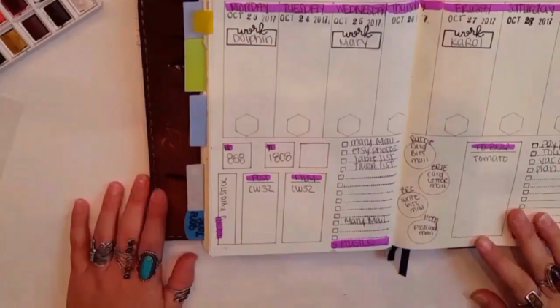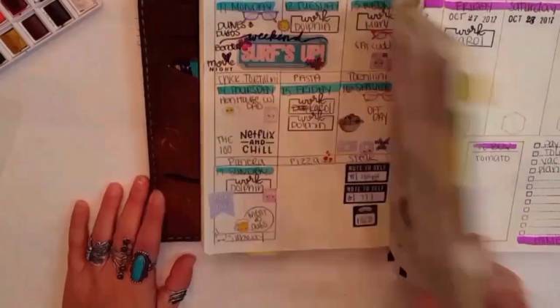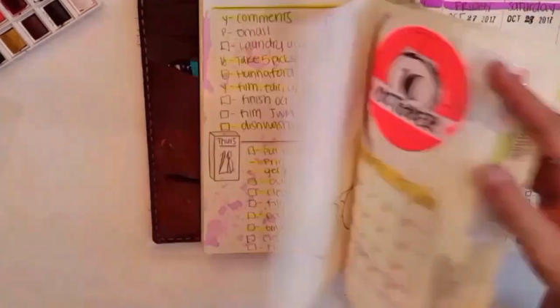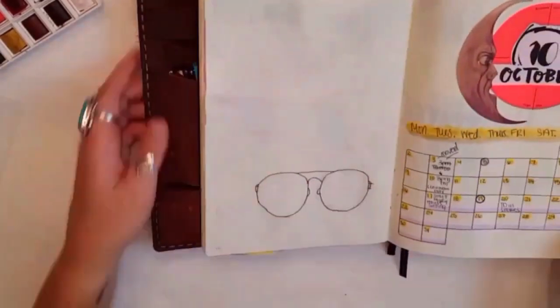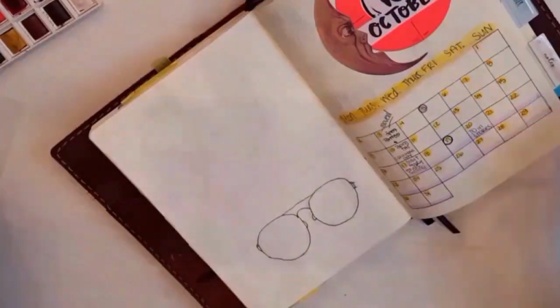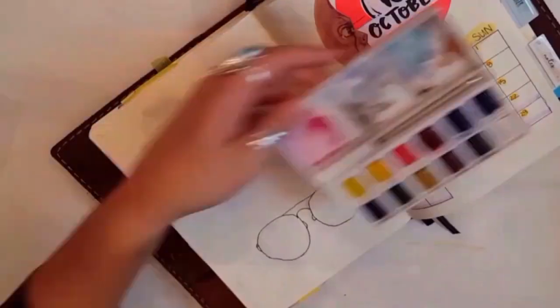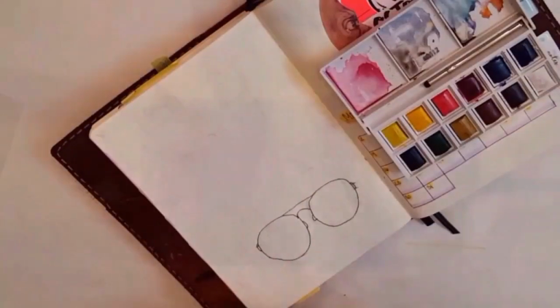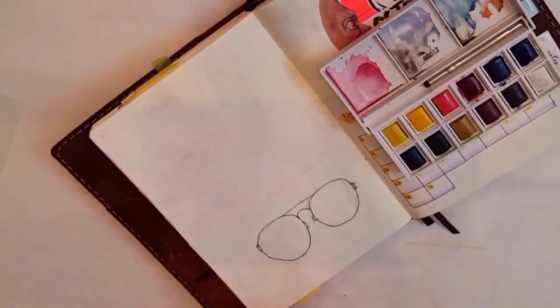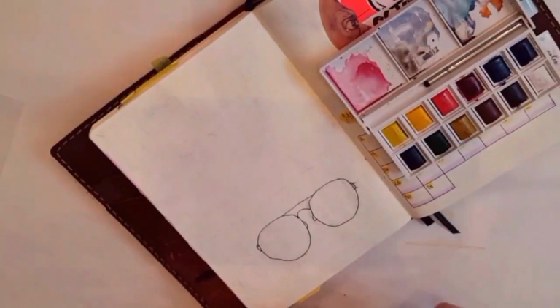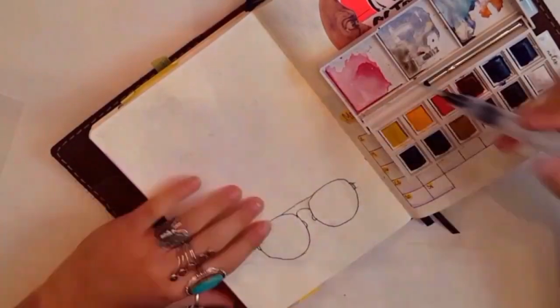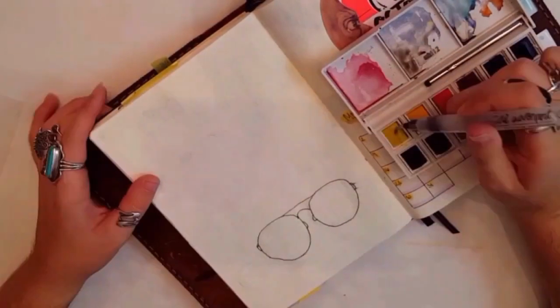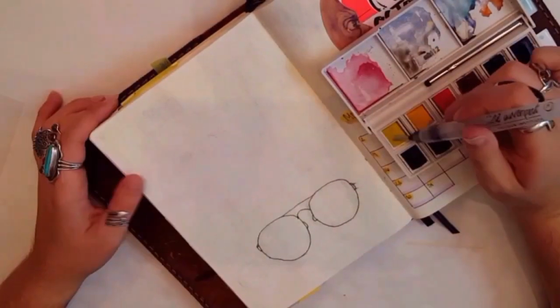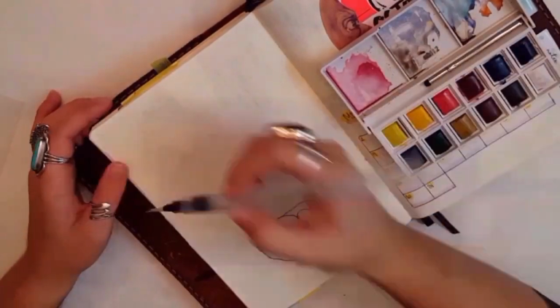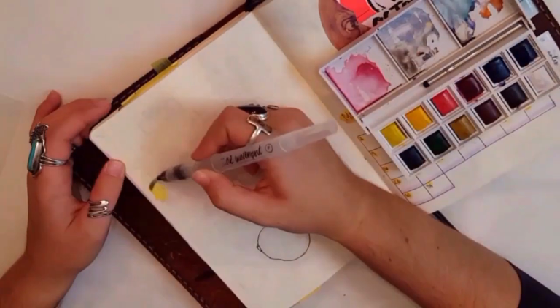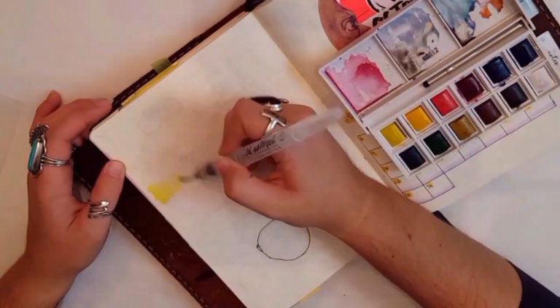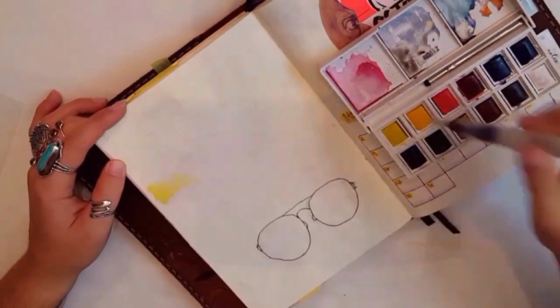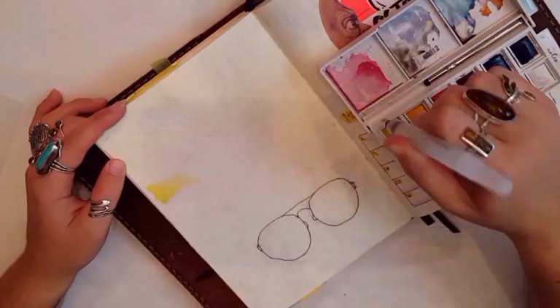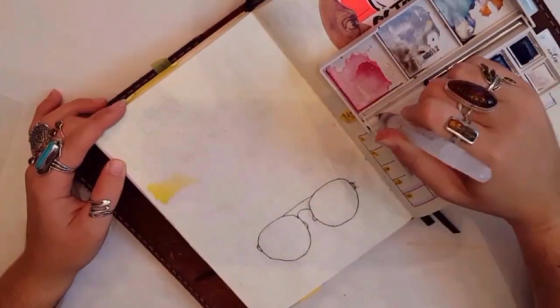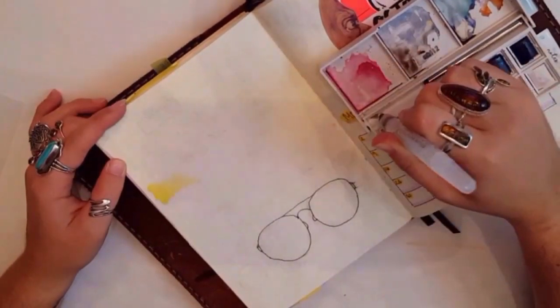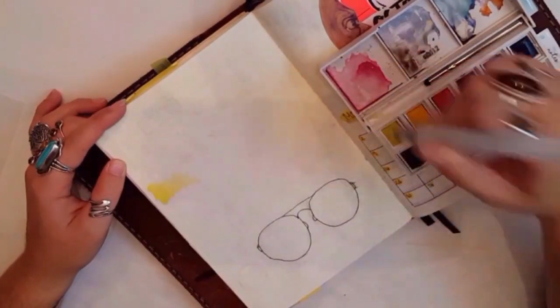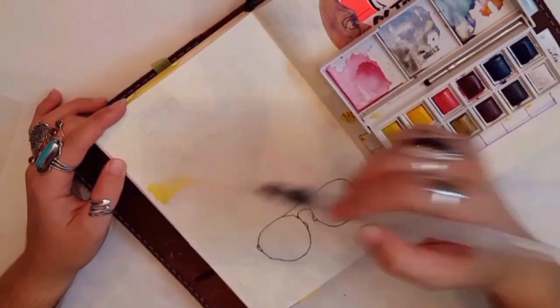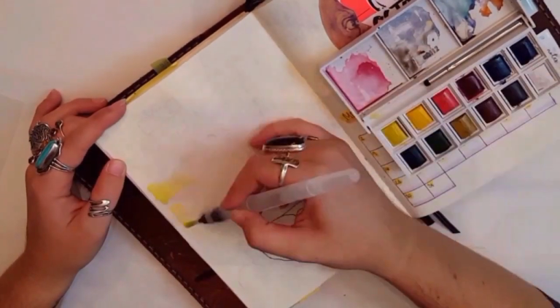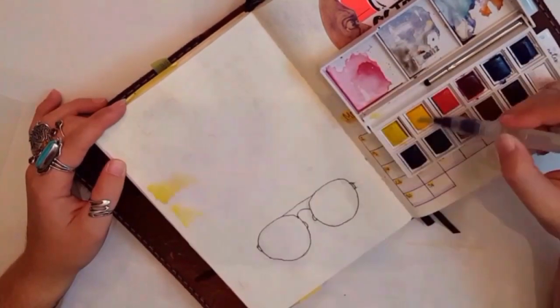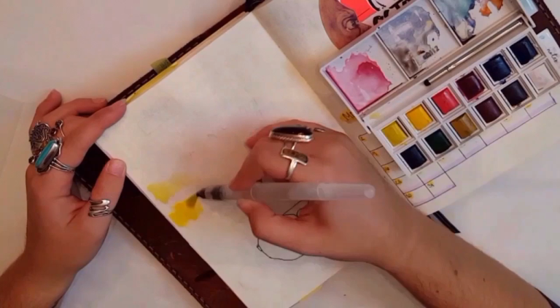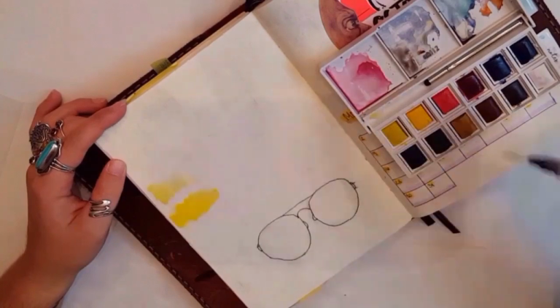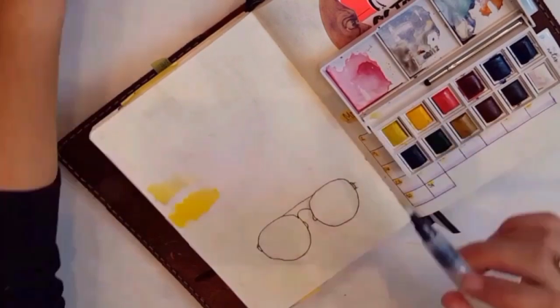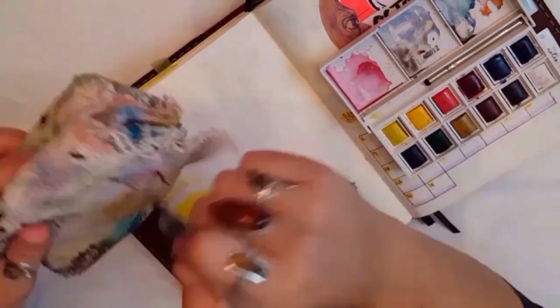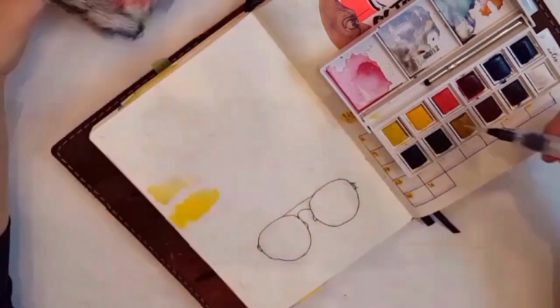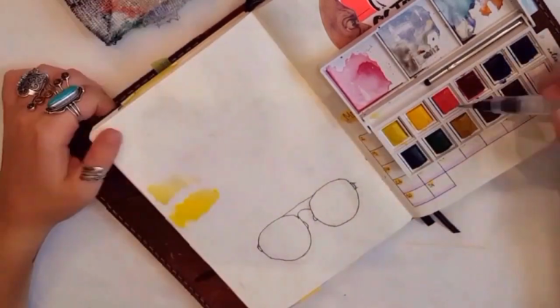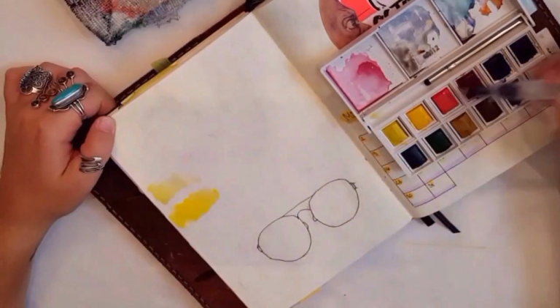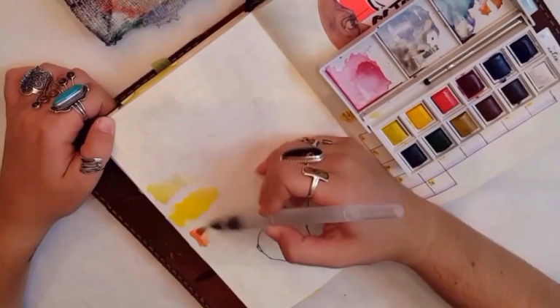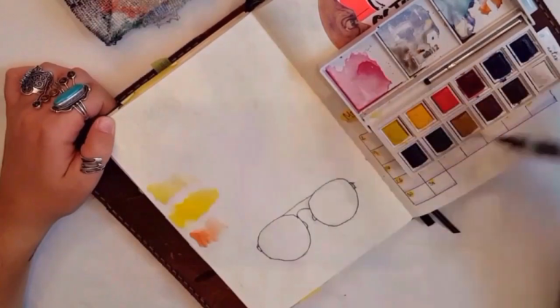Hello, my creative peeps, and welcome back to my channel for week 32.